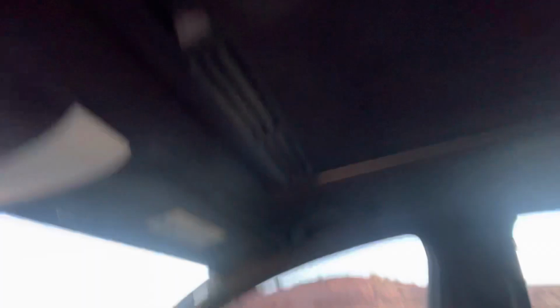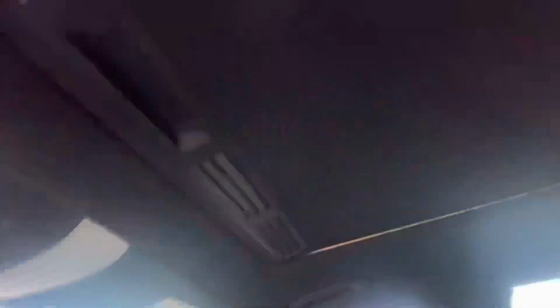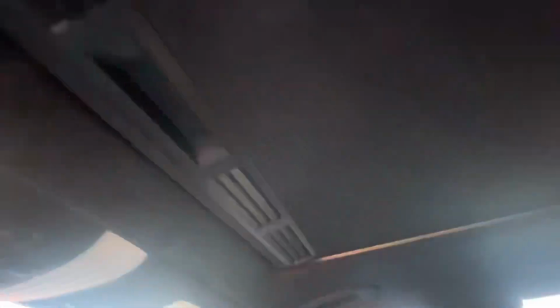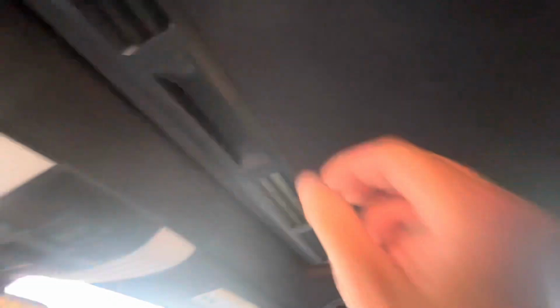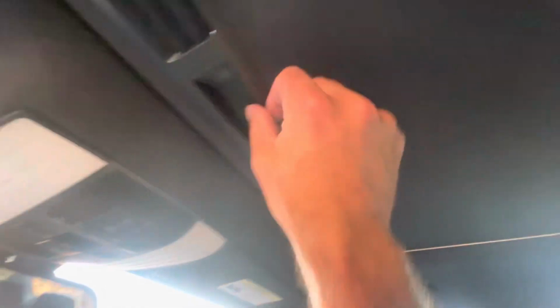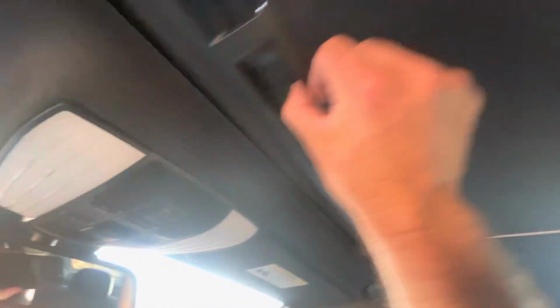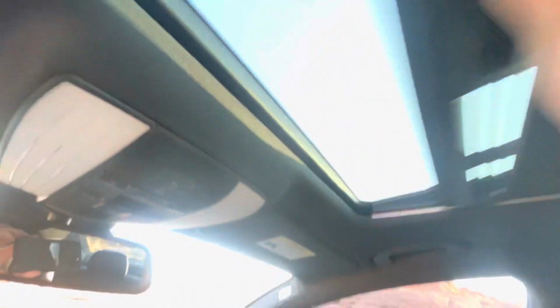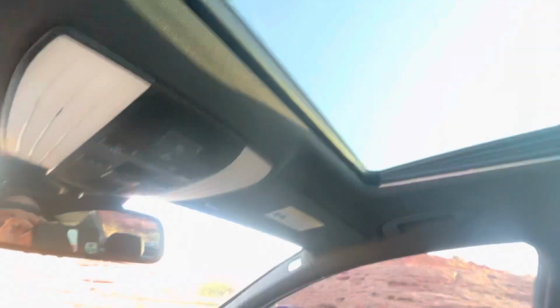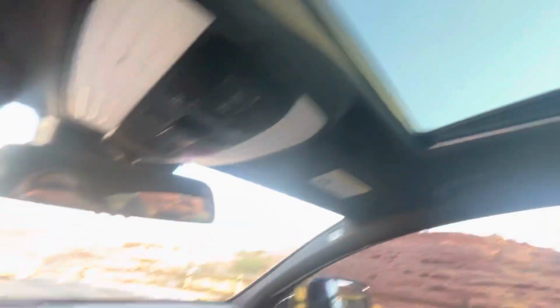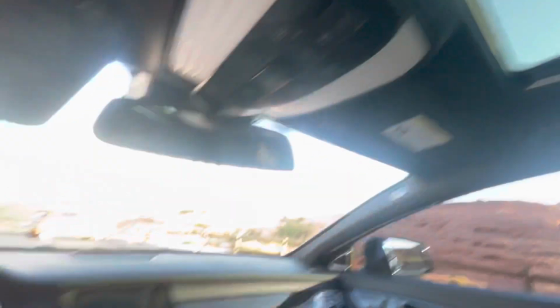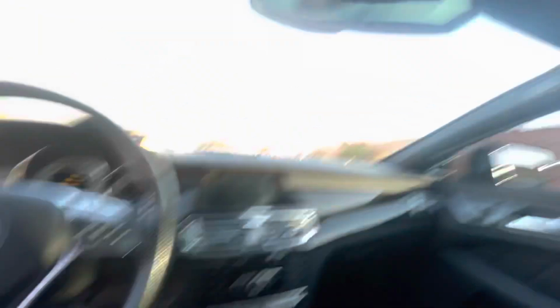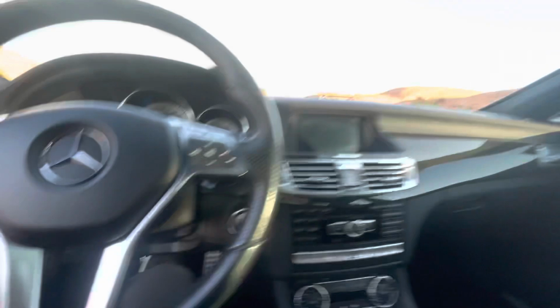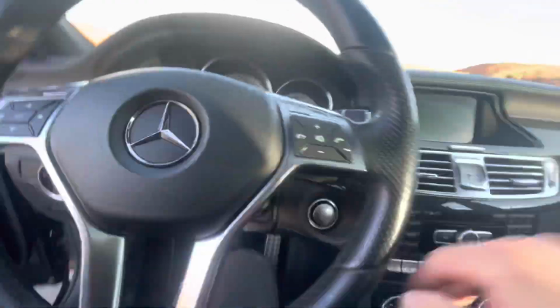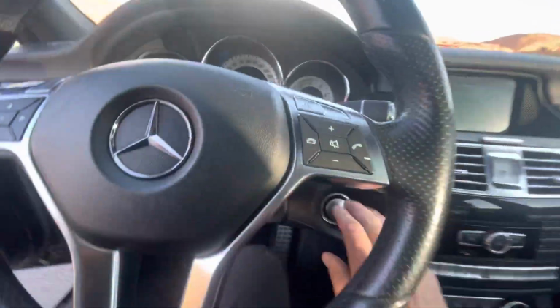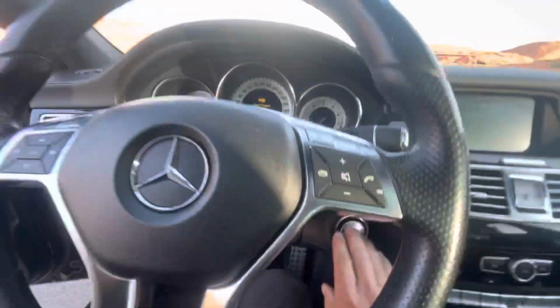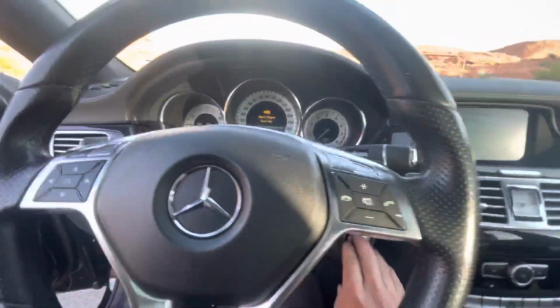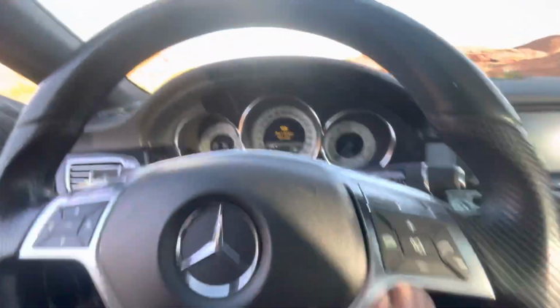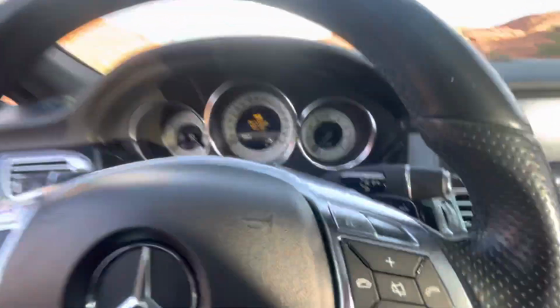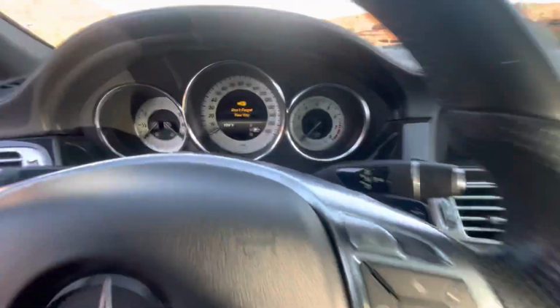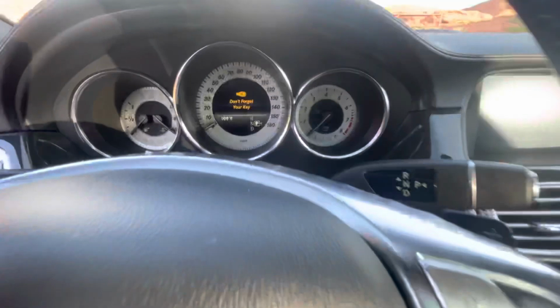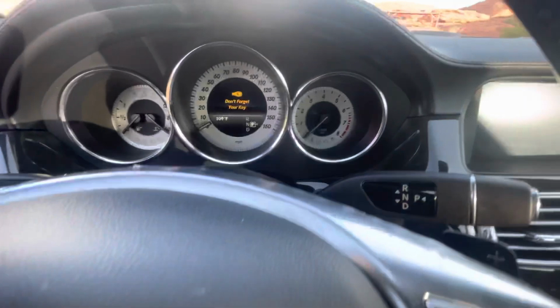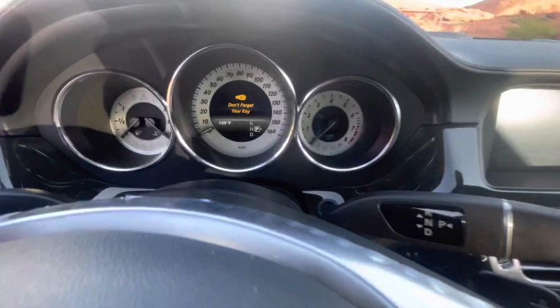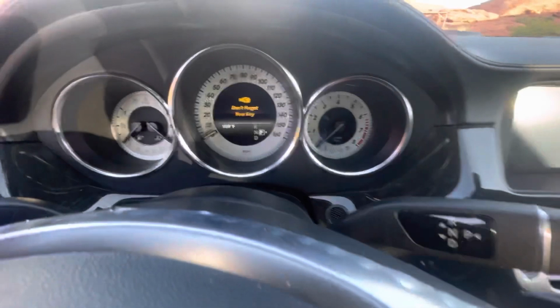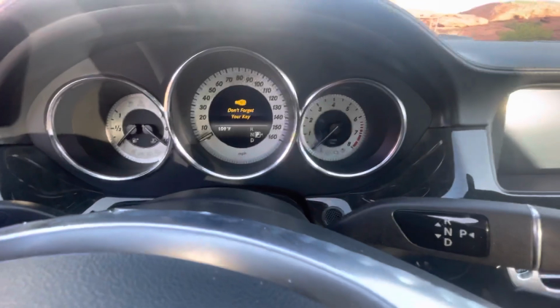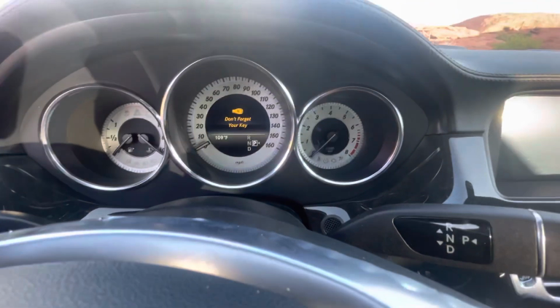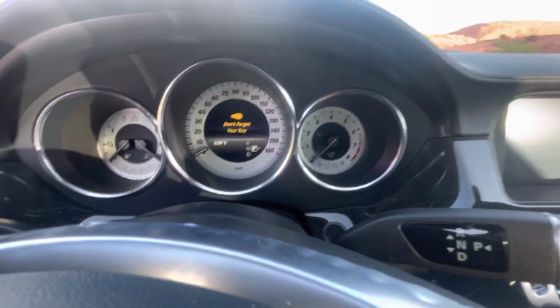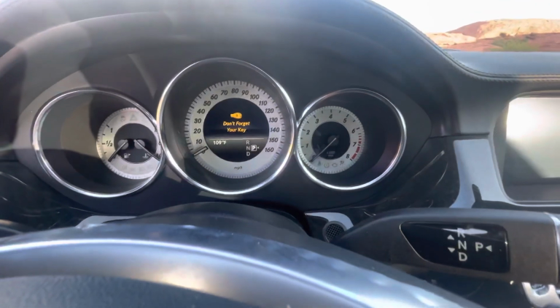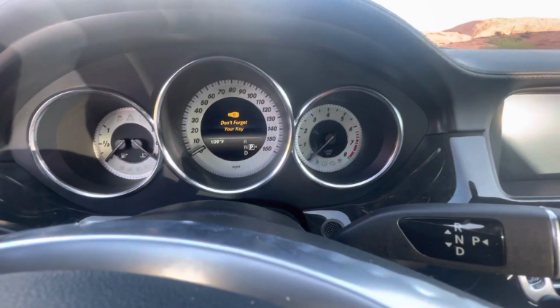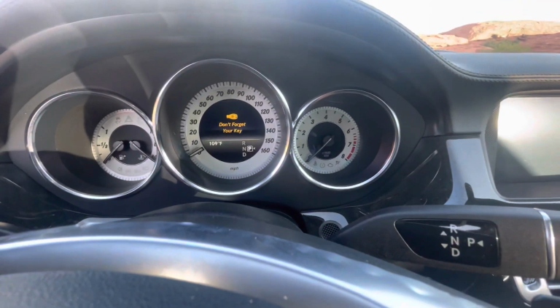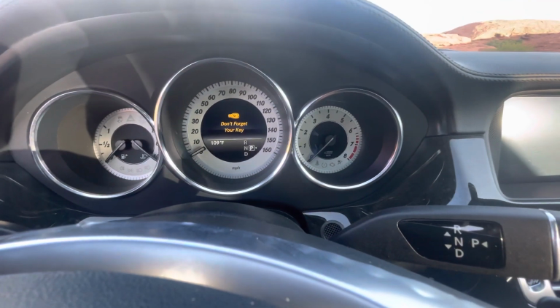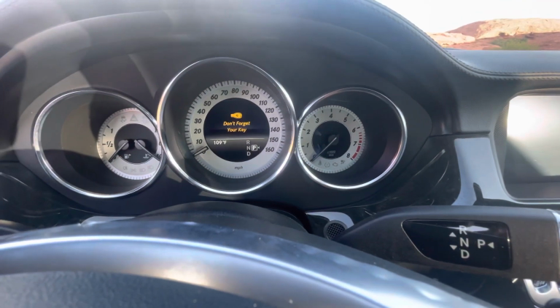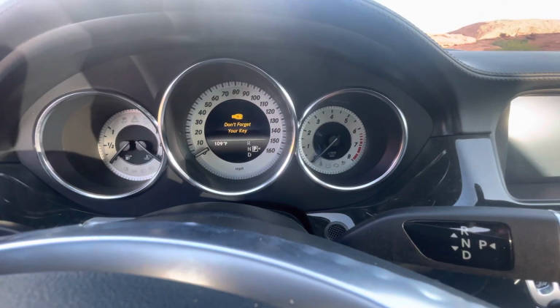It does have a sunroof as well. Let me start it up — I'll show you it doesn't have any weird idles or lights or anything.